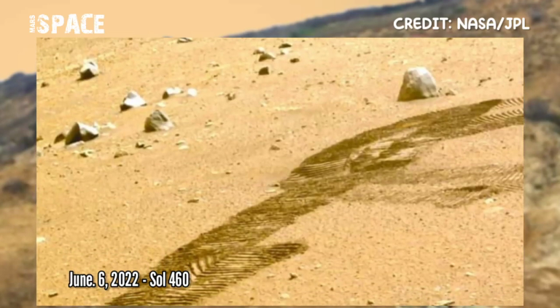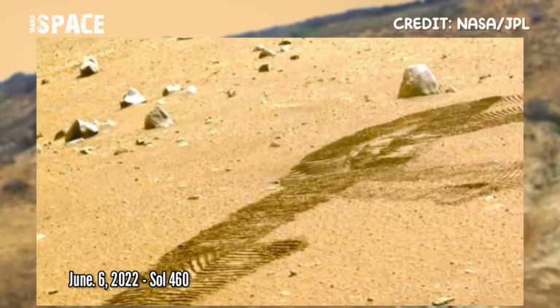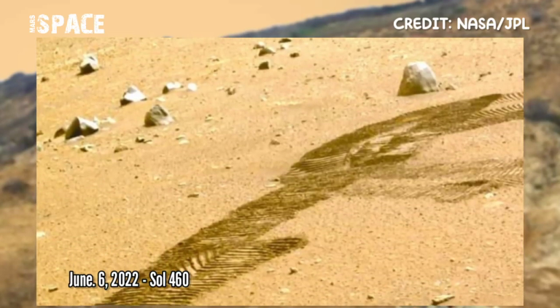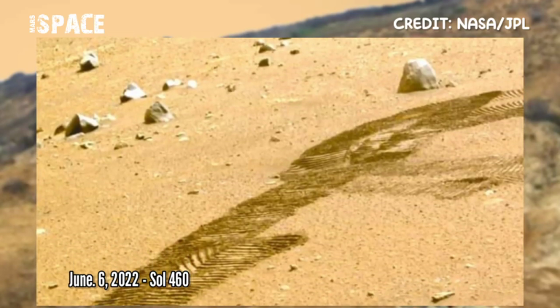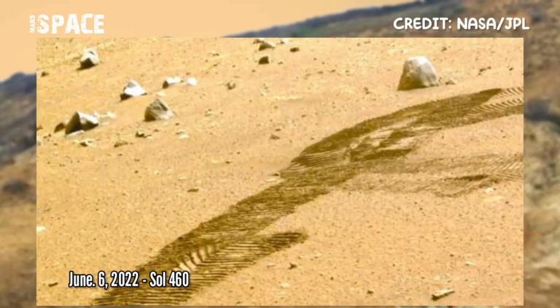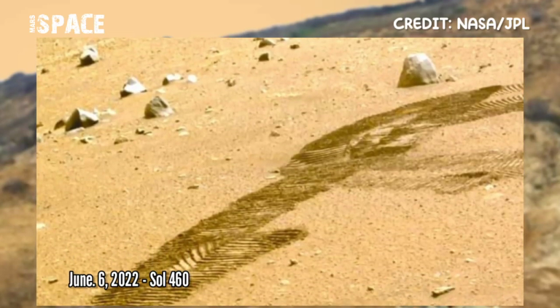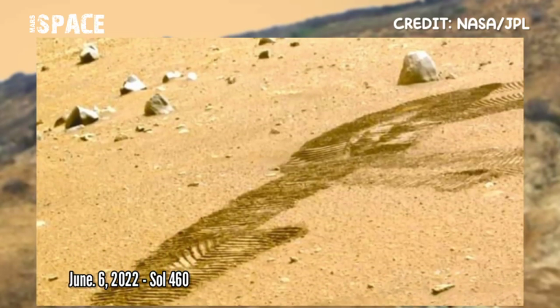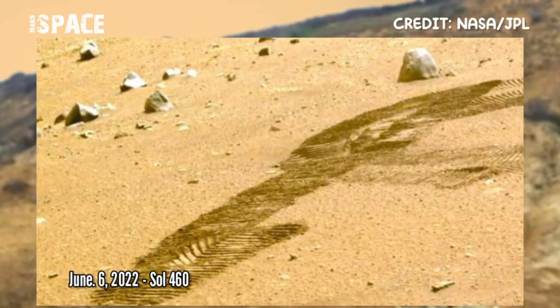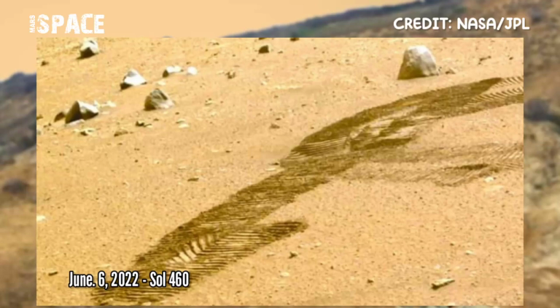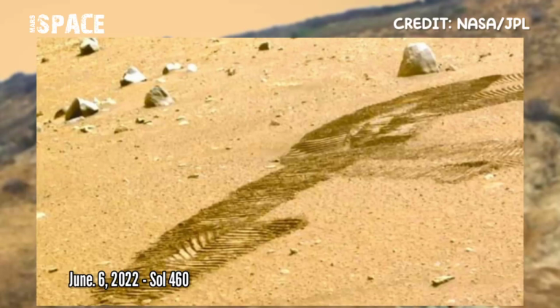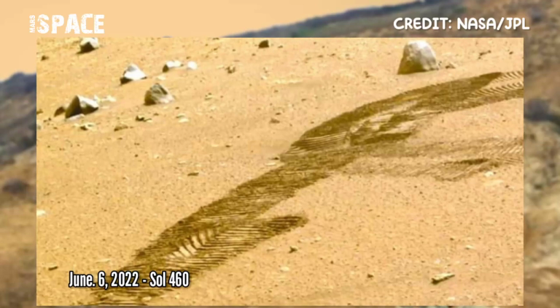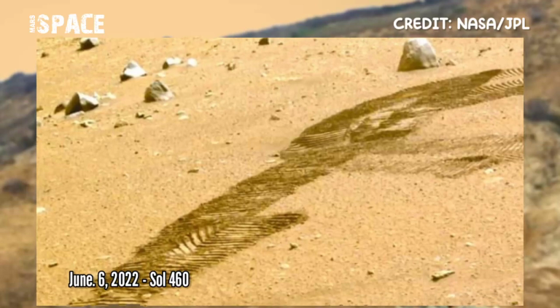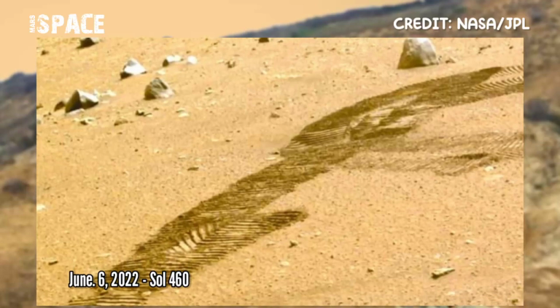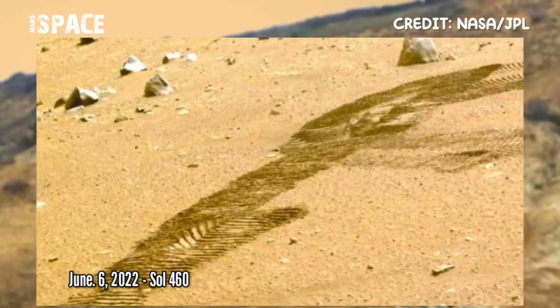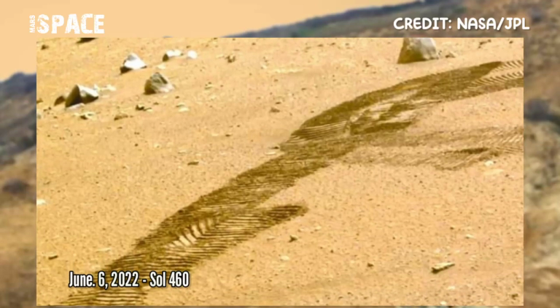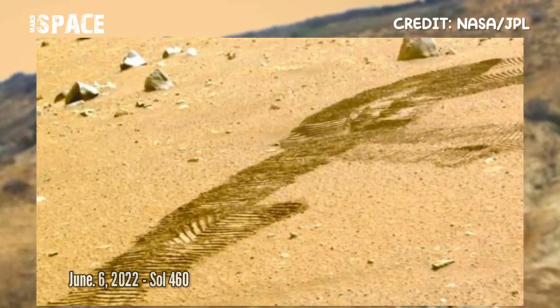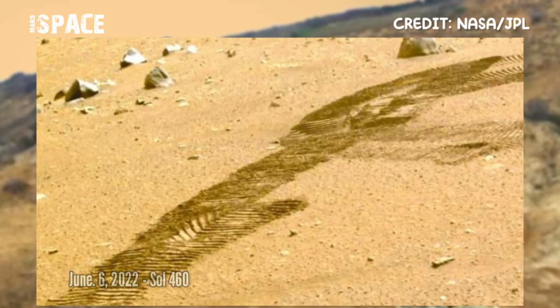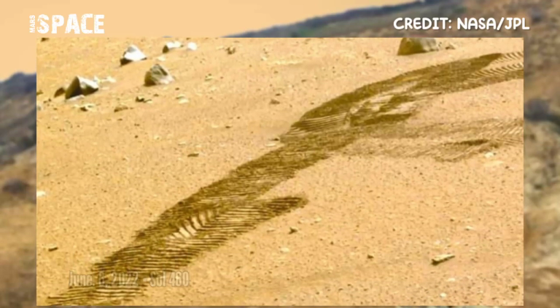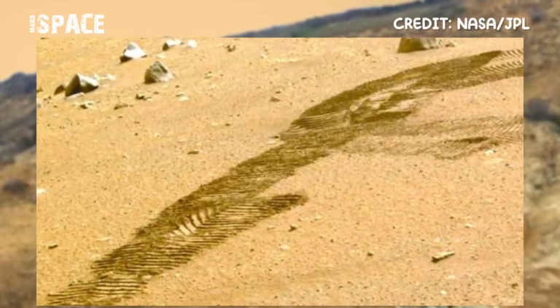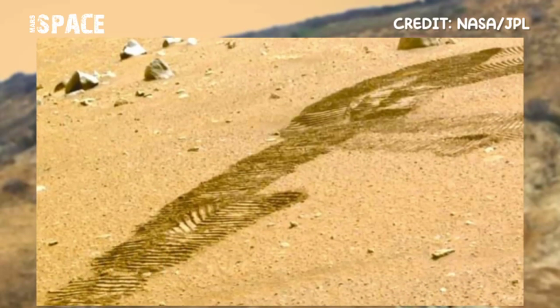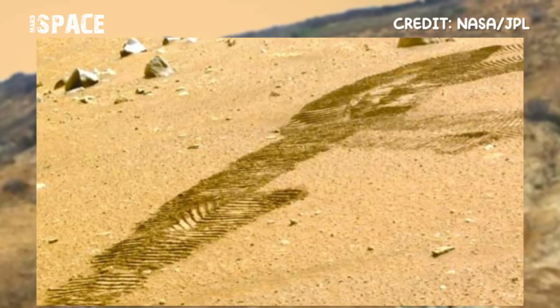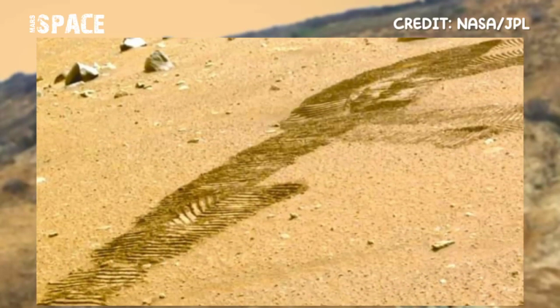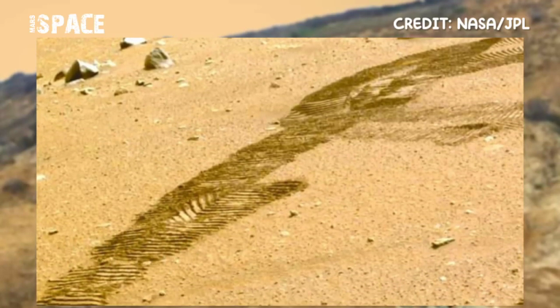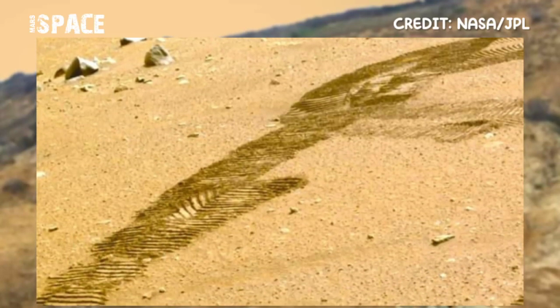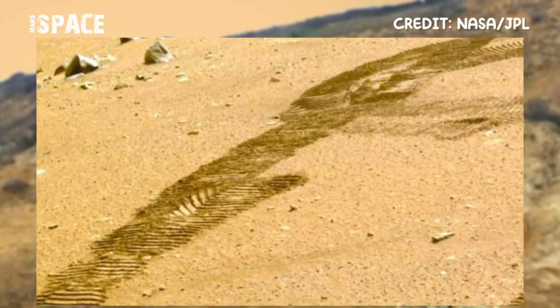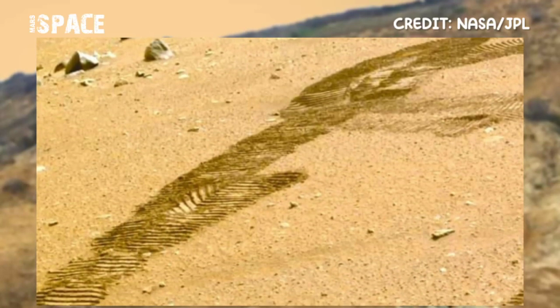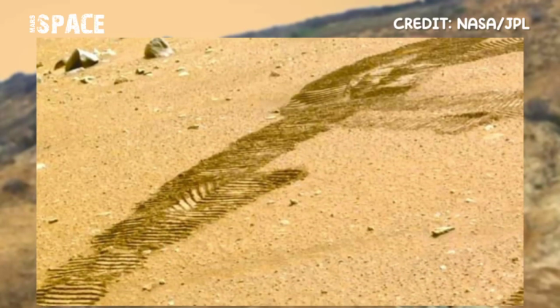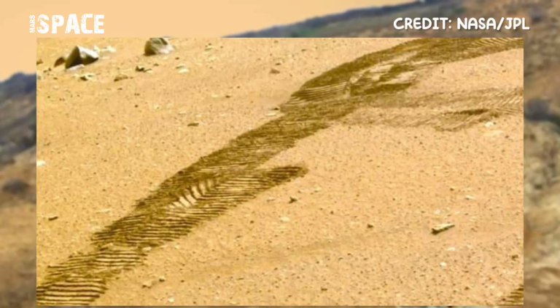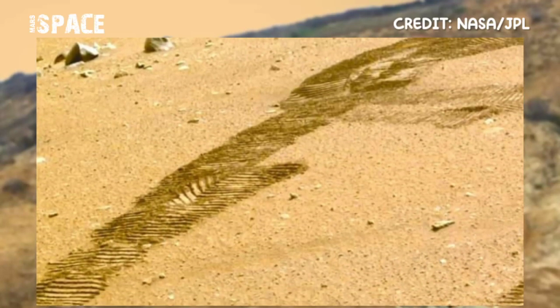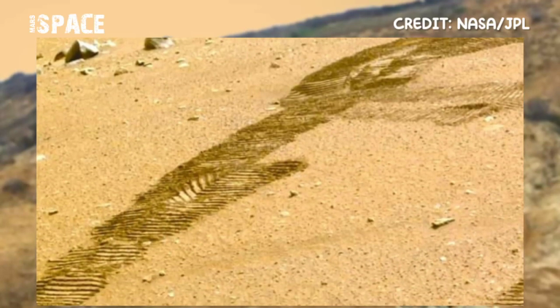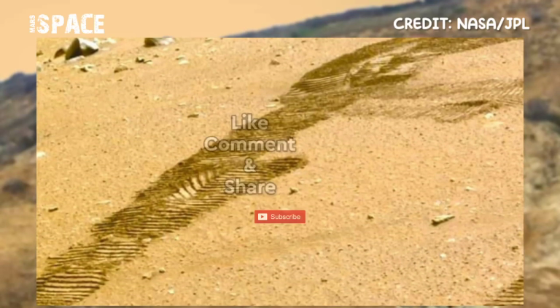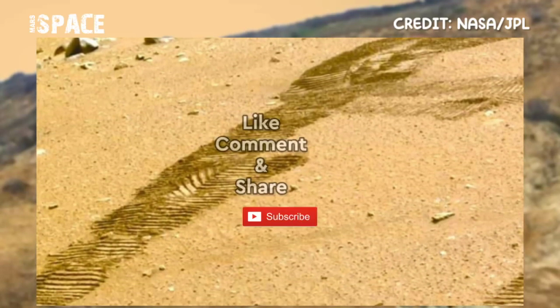Like the video and share it with your best friends. Stay connected with Mars's past. Thanks for watching!